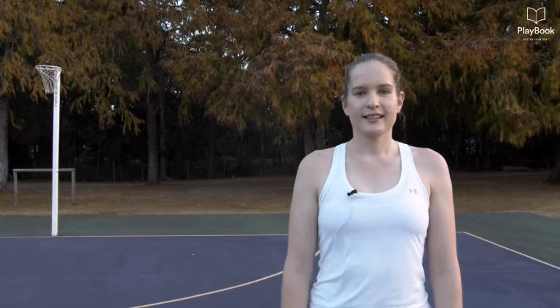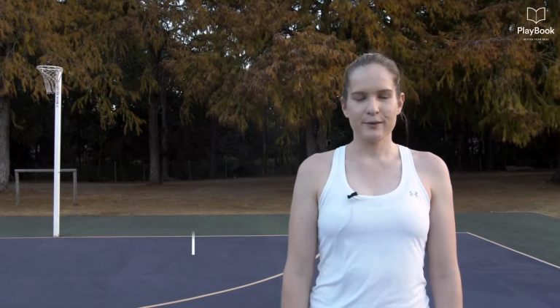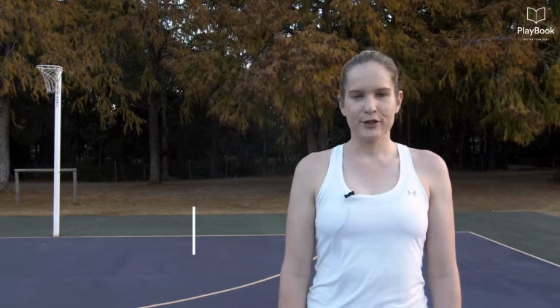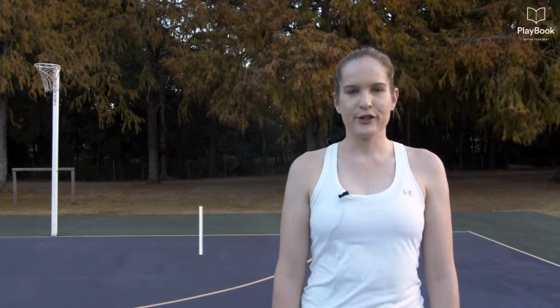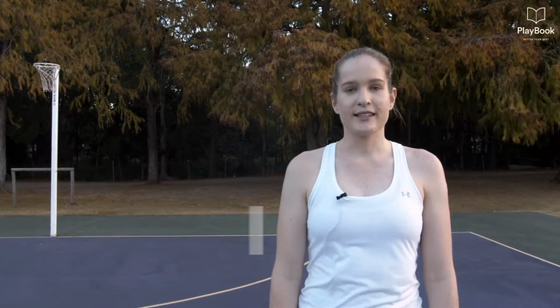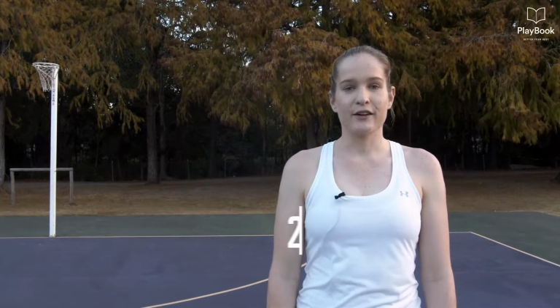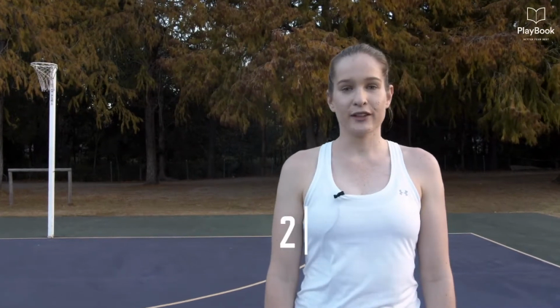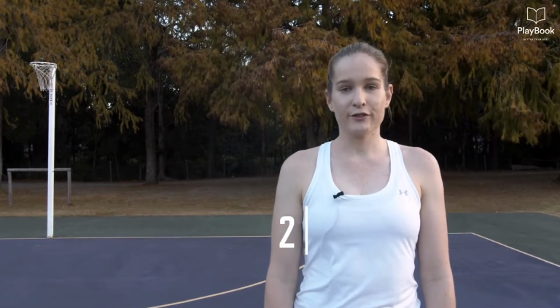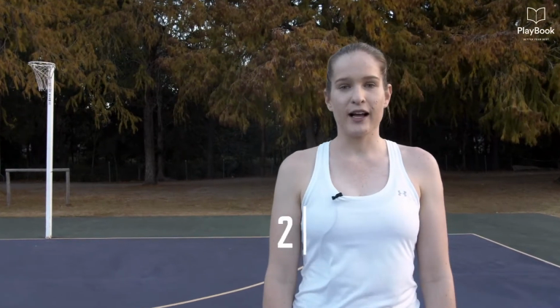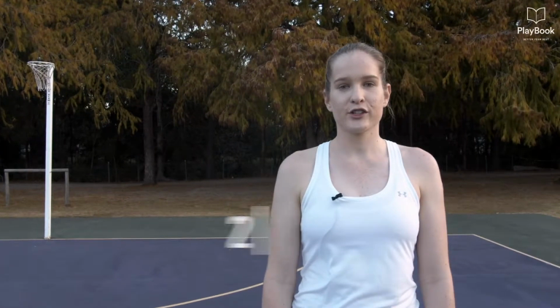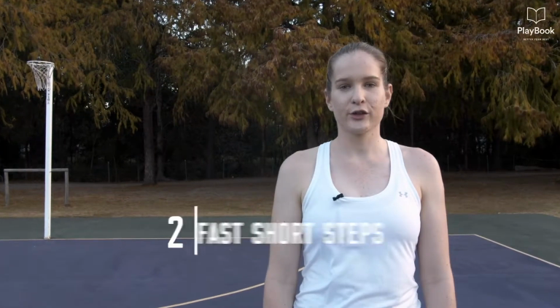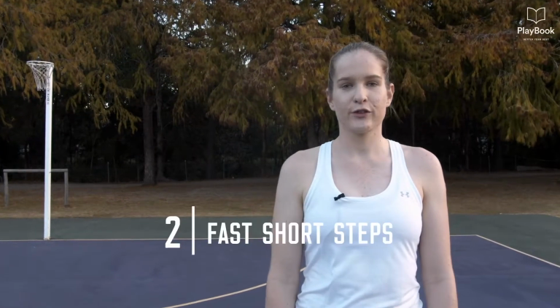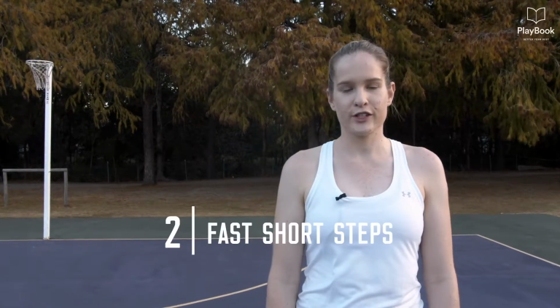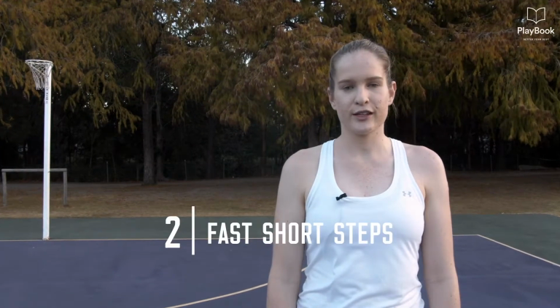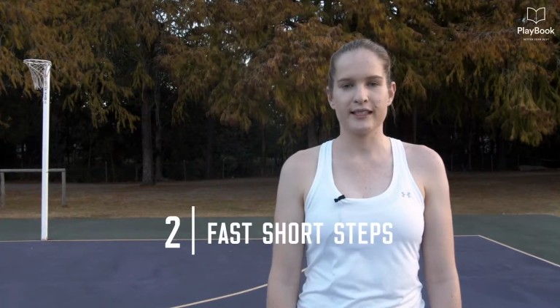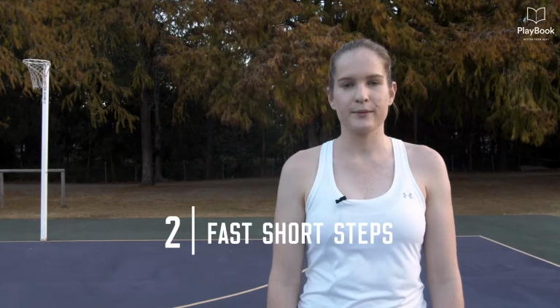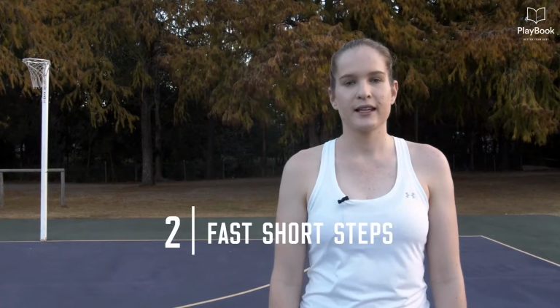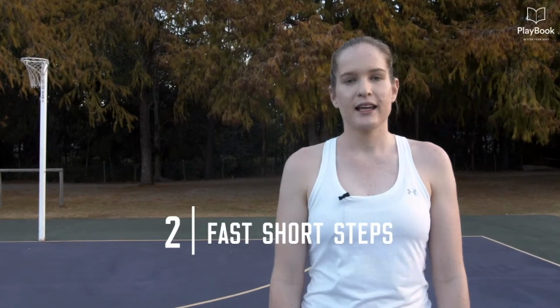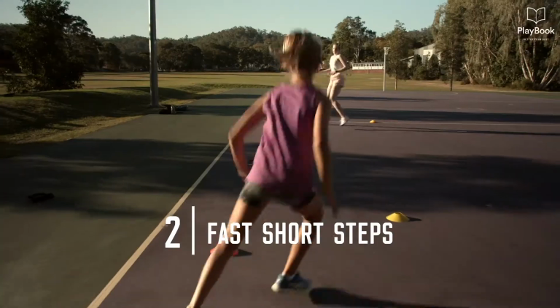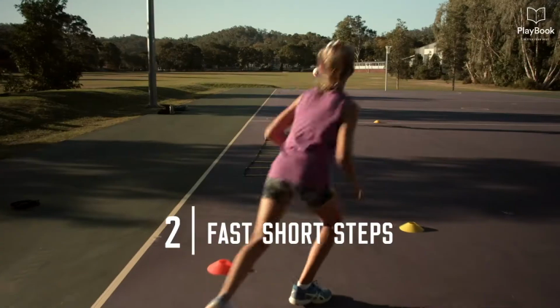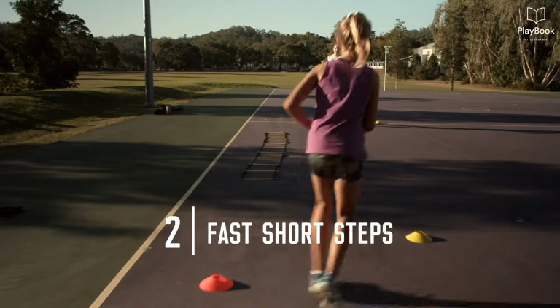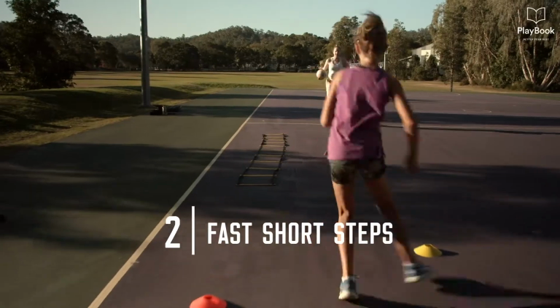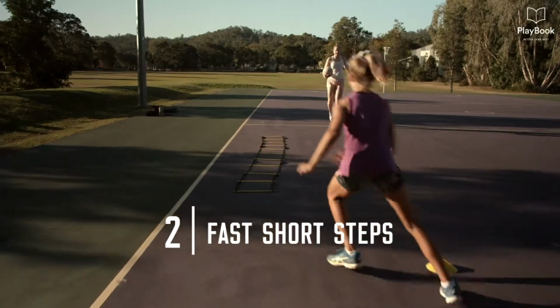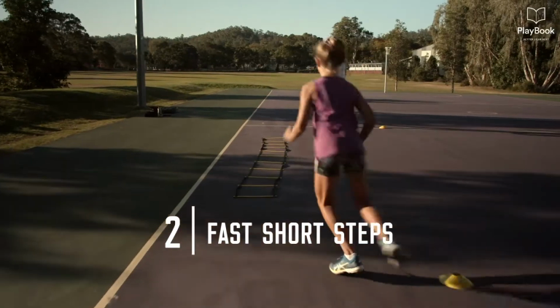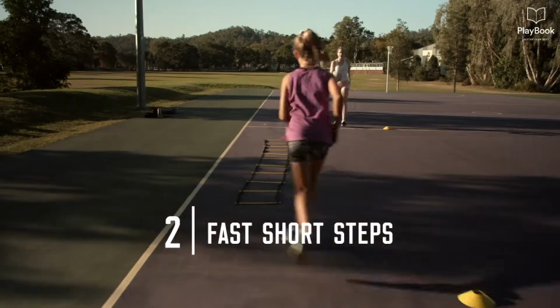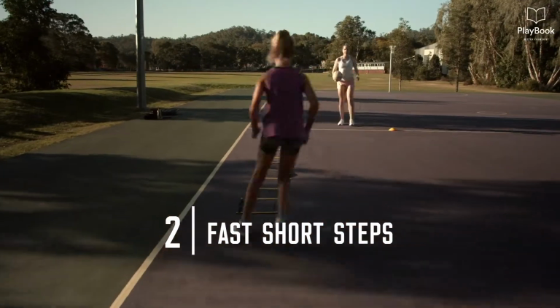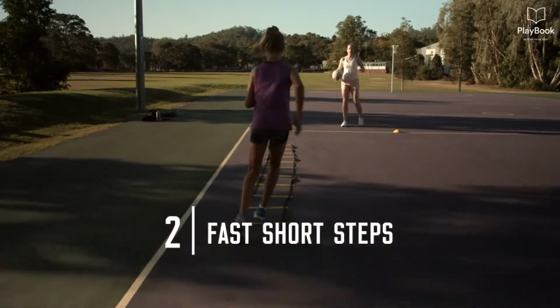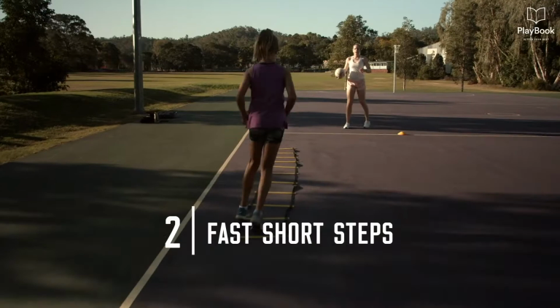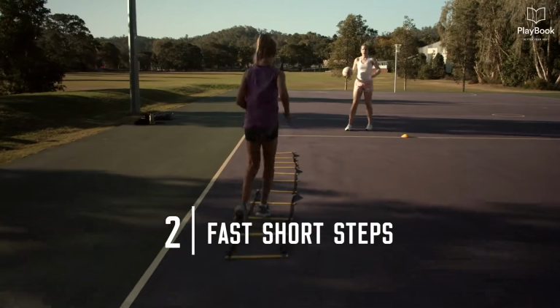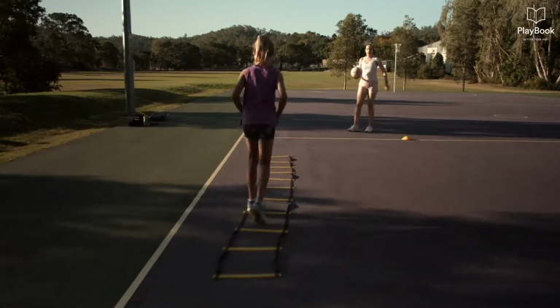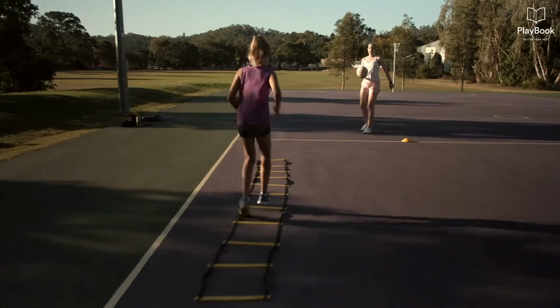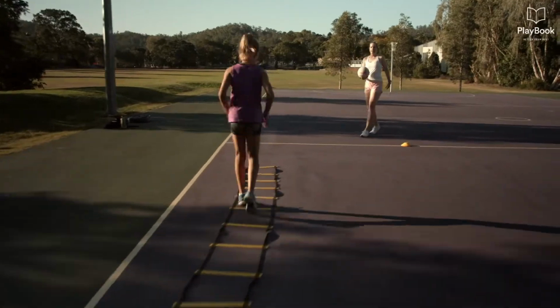Tip two is to have really fast, short first three steps. If our steps are short and fast, we'll beat the attacker to the ball.